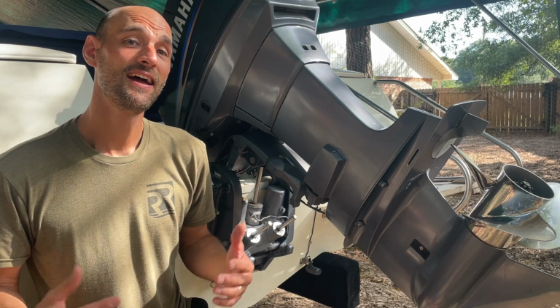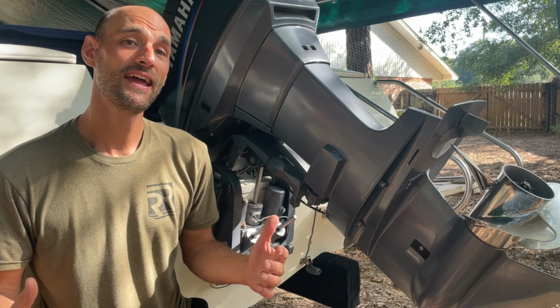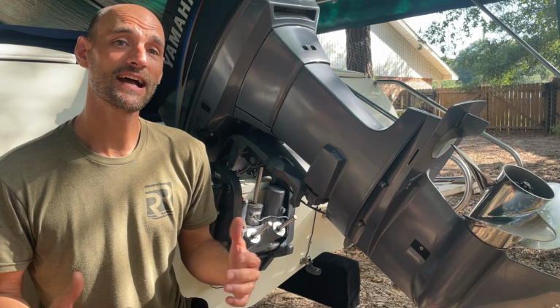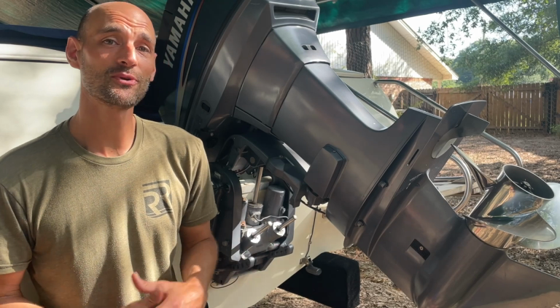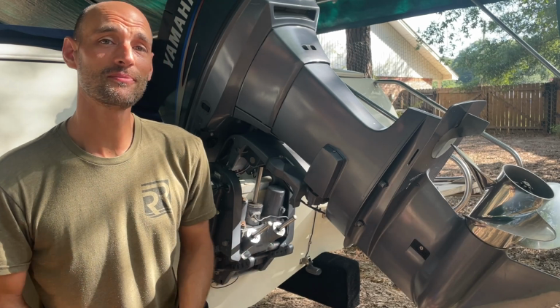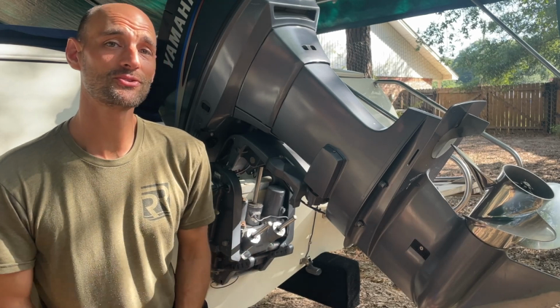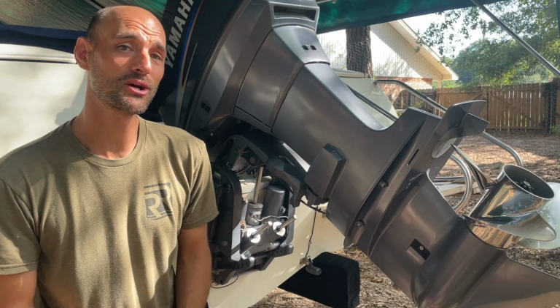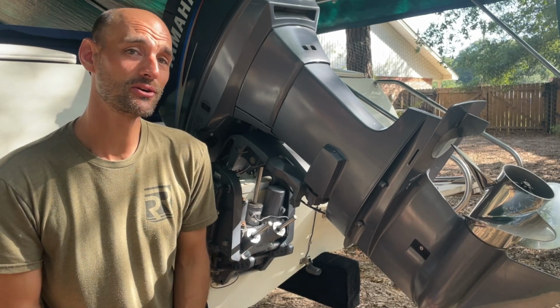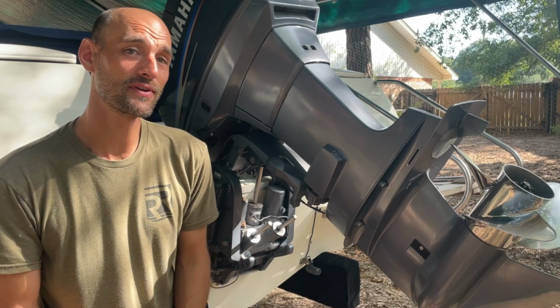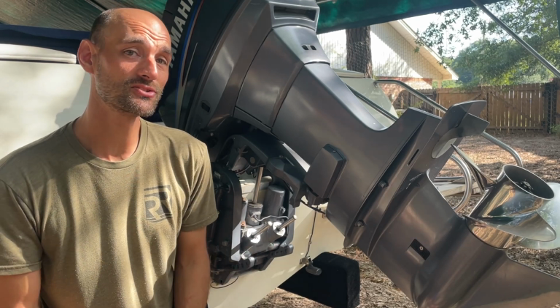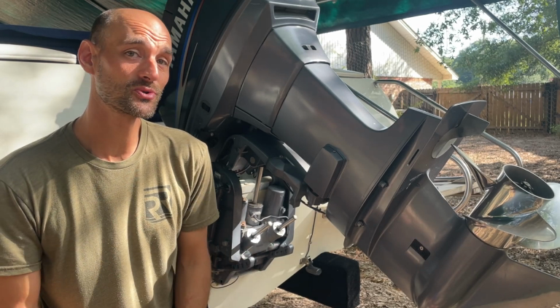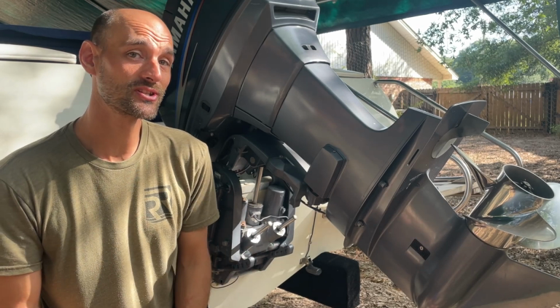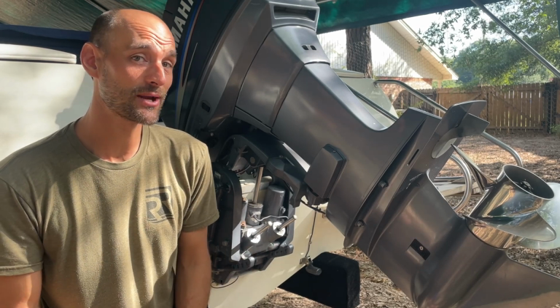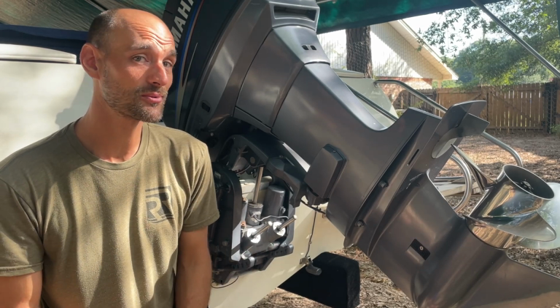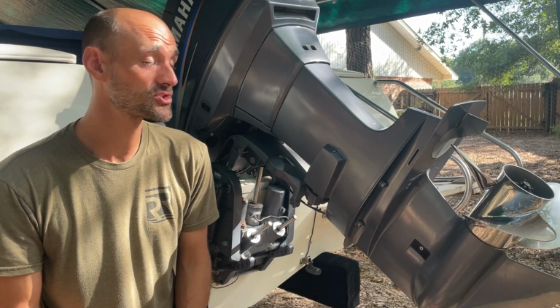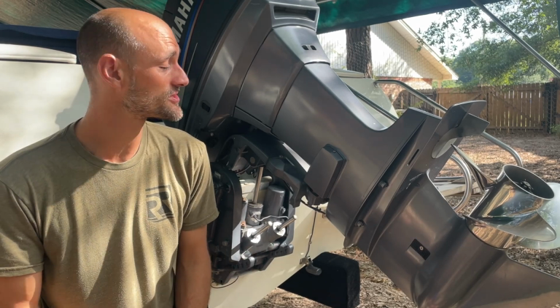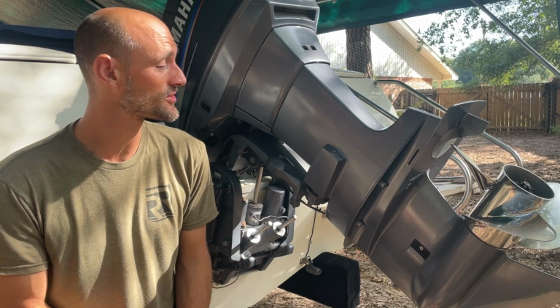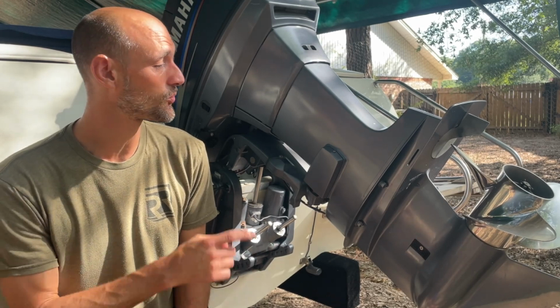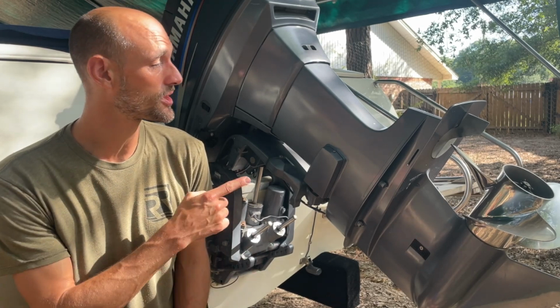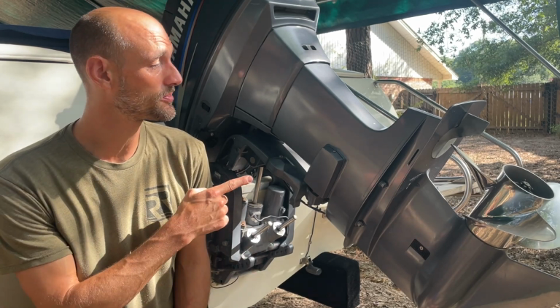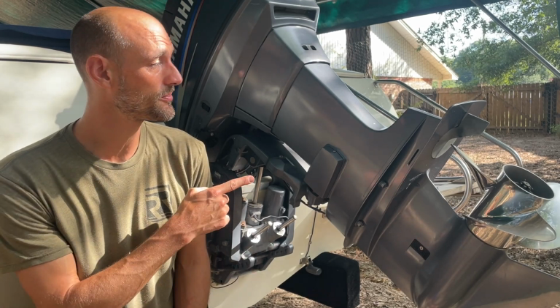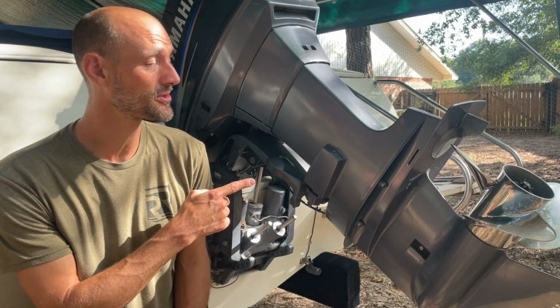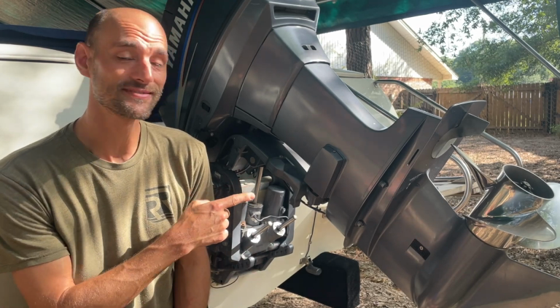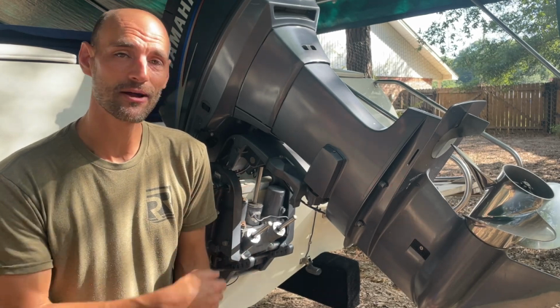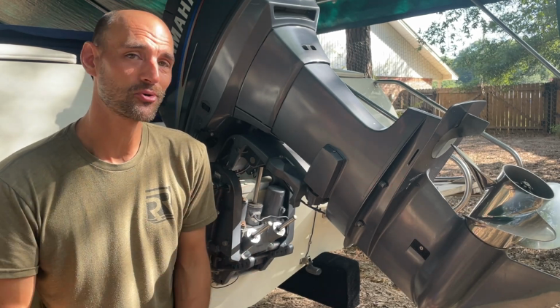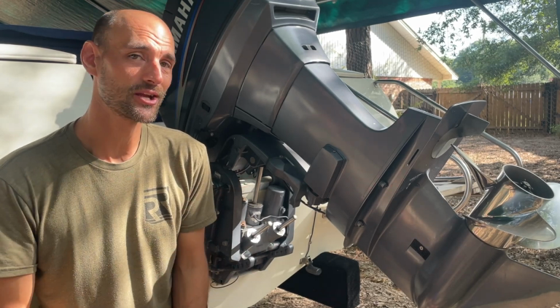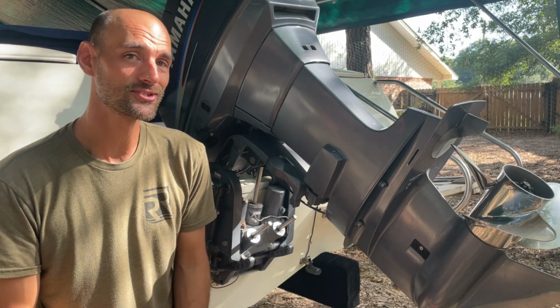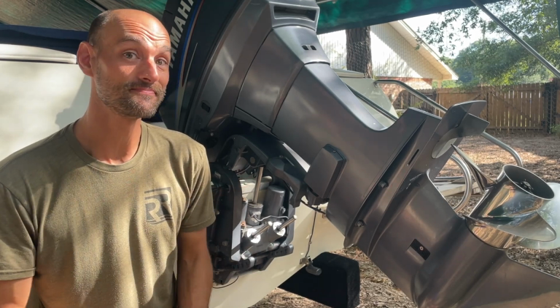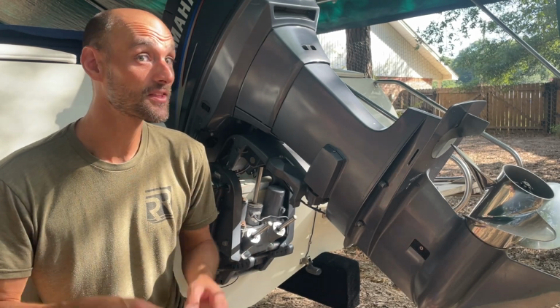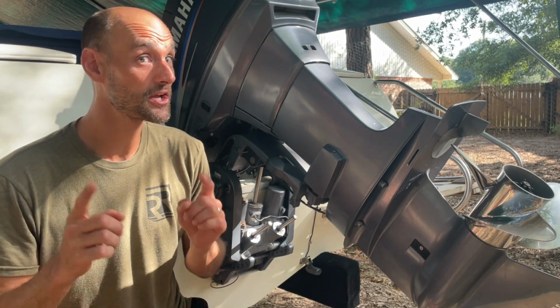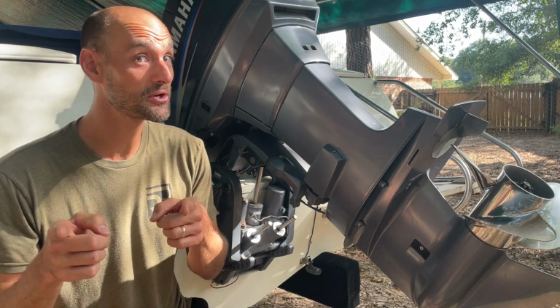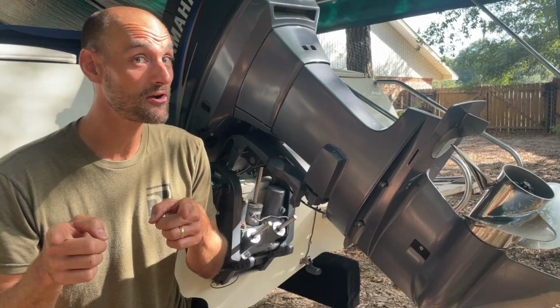Hey guys, welcome back to Rudder Innovations, where today we're going to be changing out the water pump on this outboard engine.